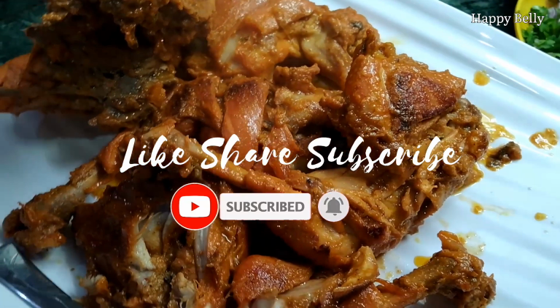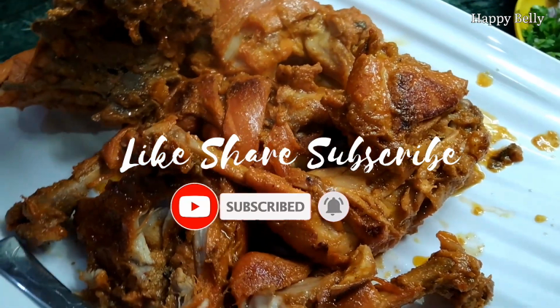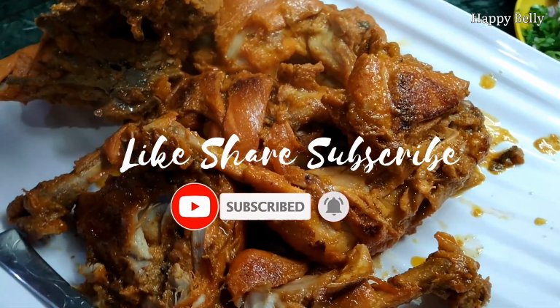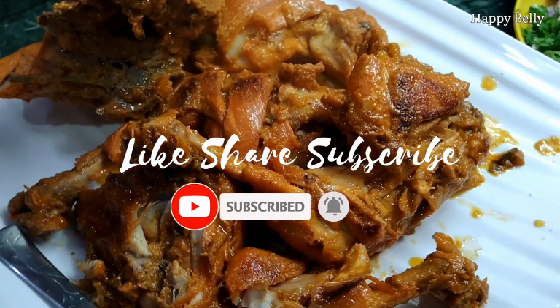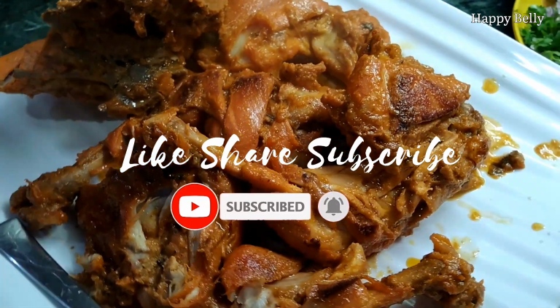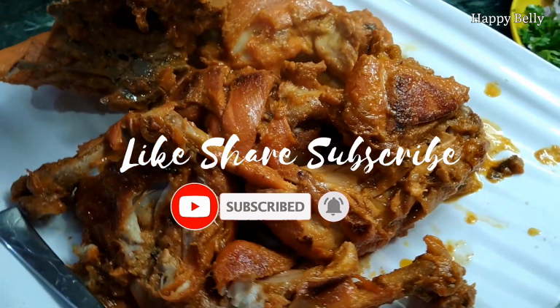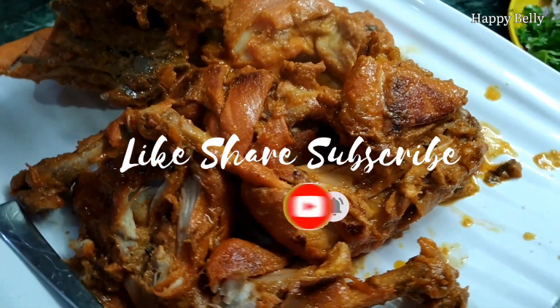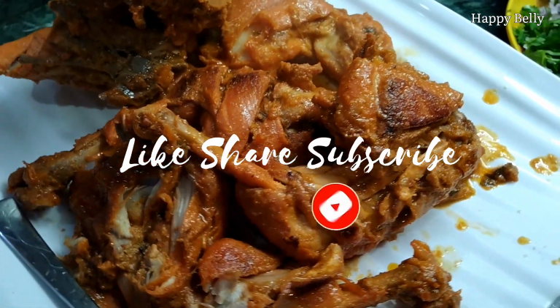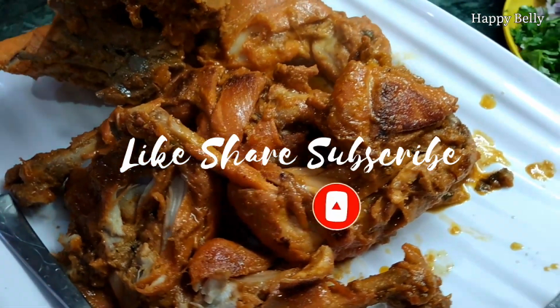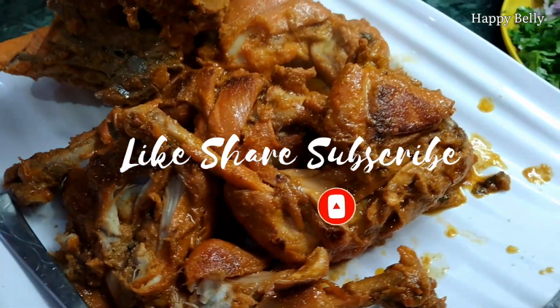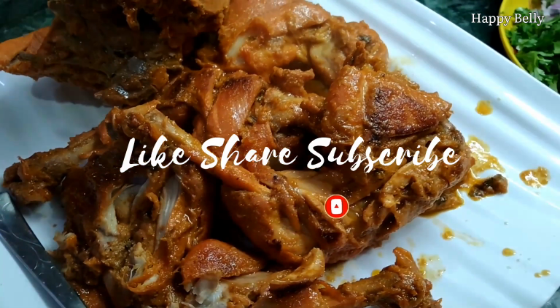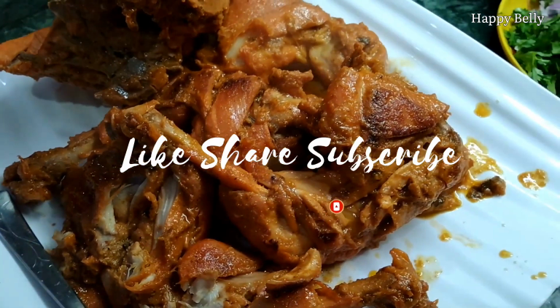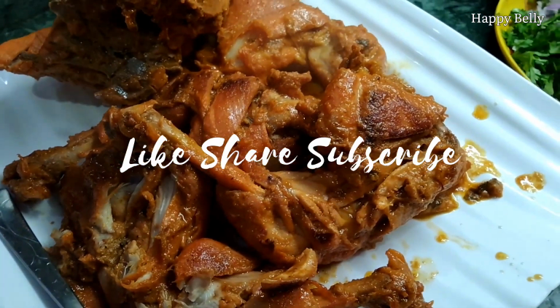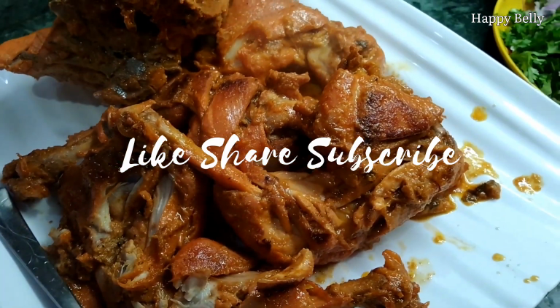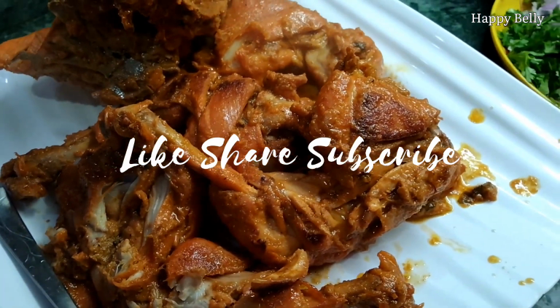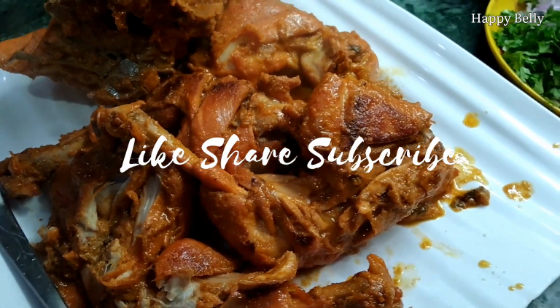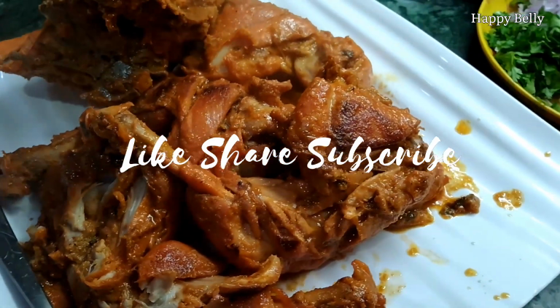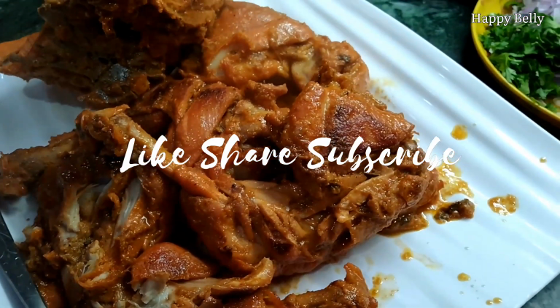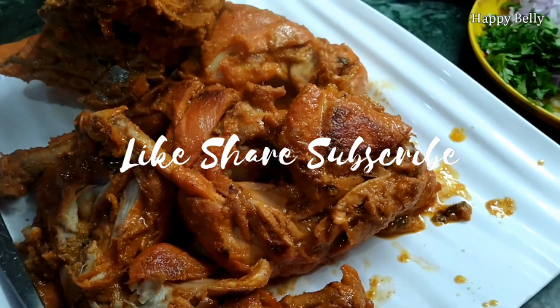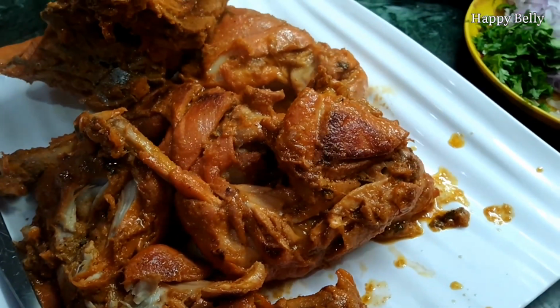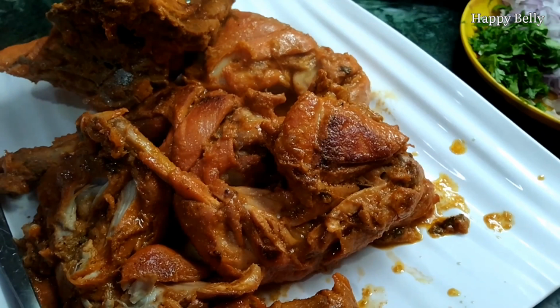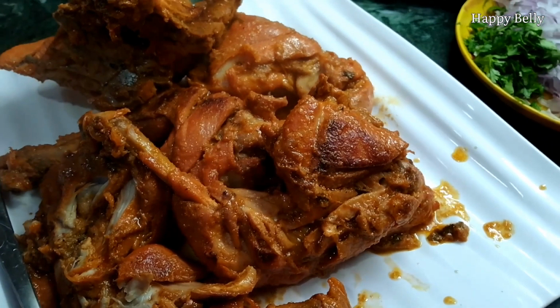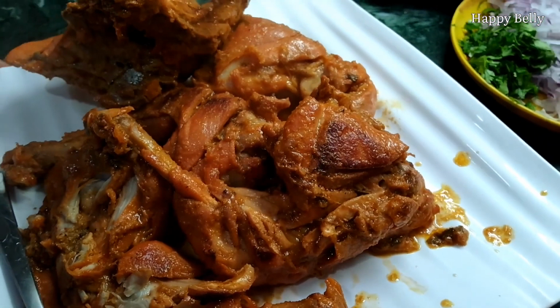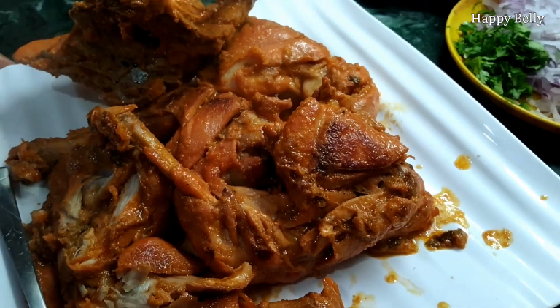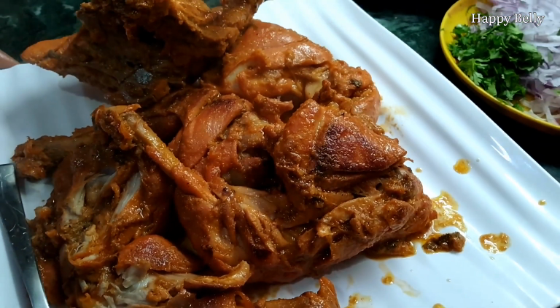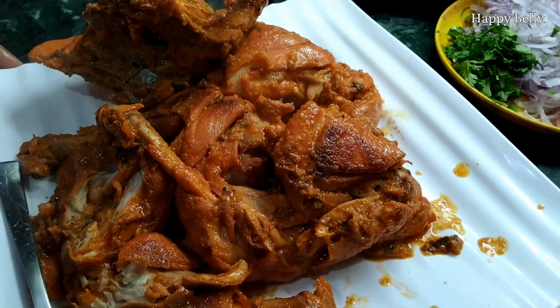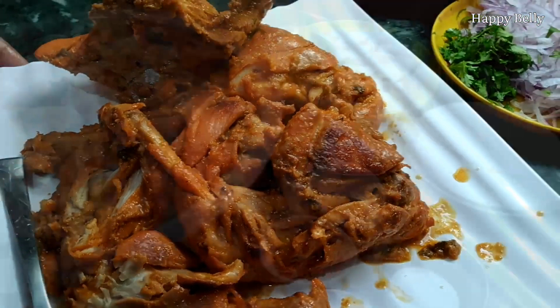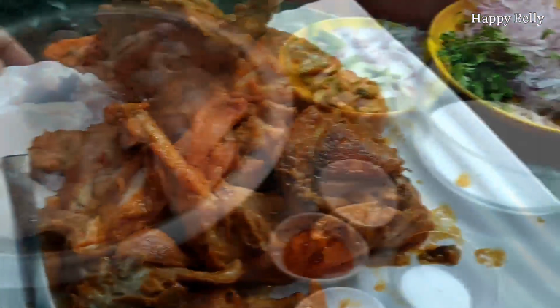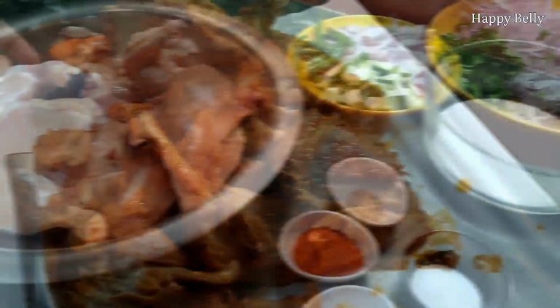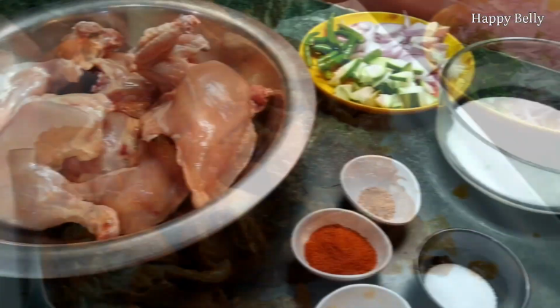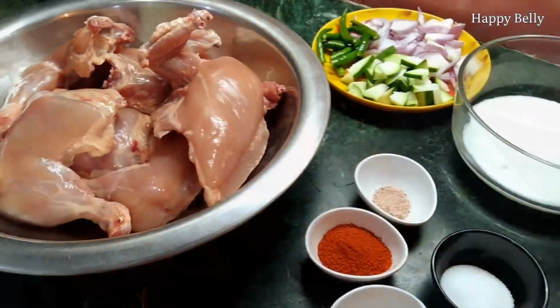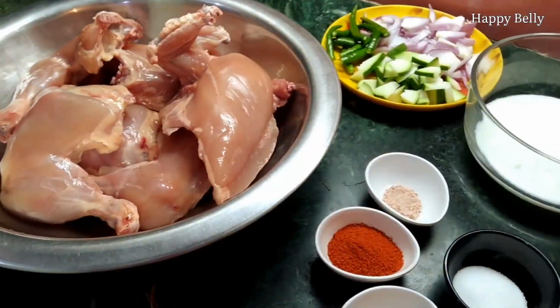So do watch the video till the end and before that please subscribe to my channel. So let's get started.